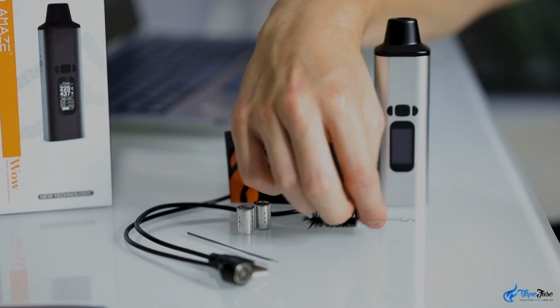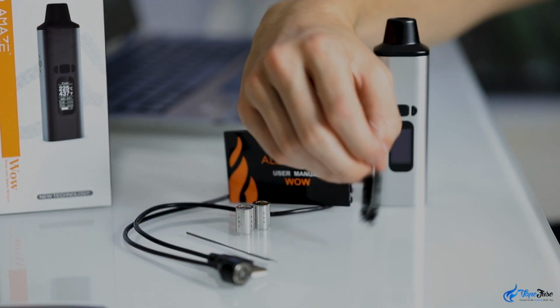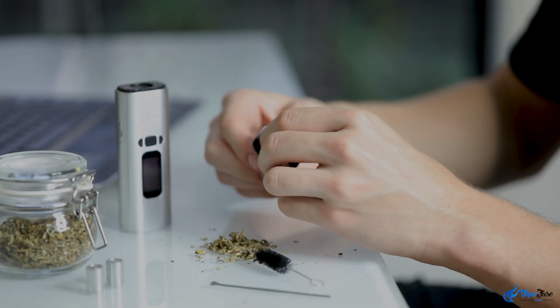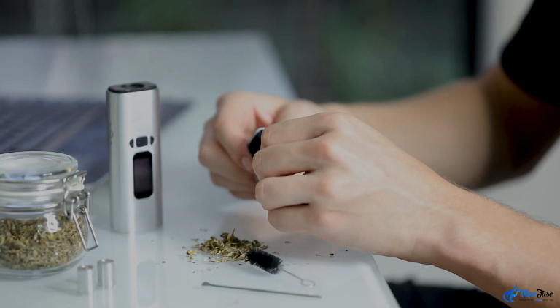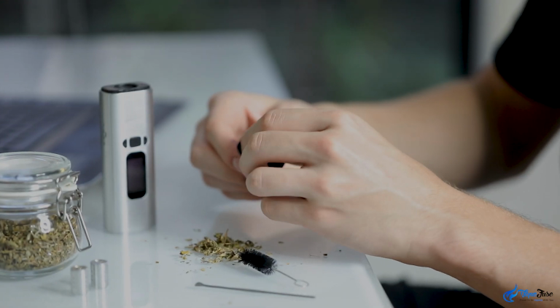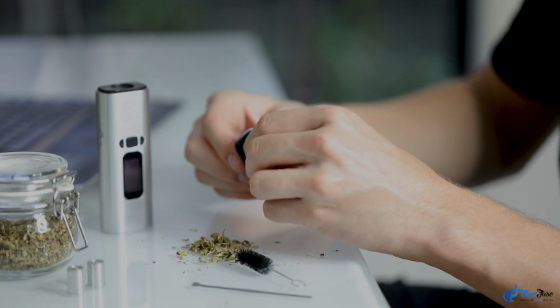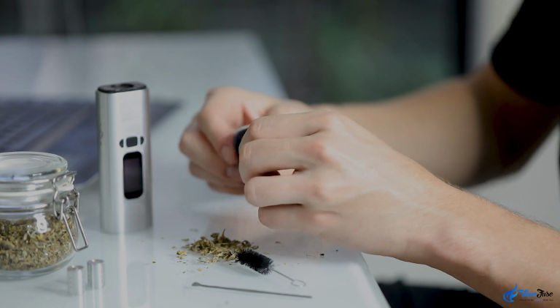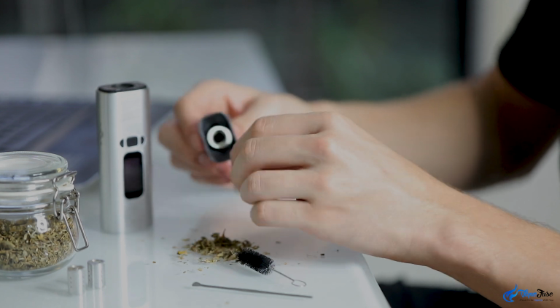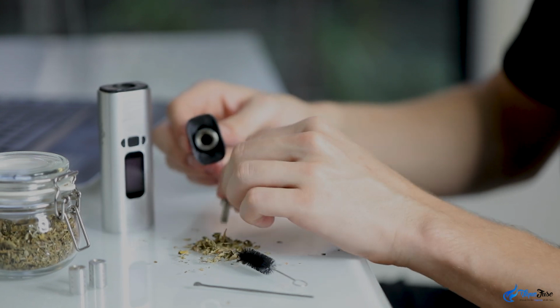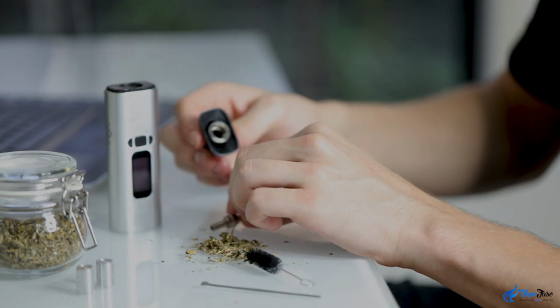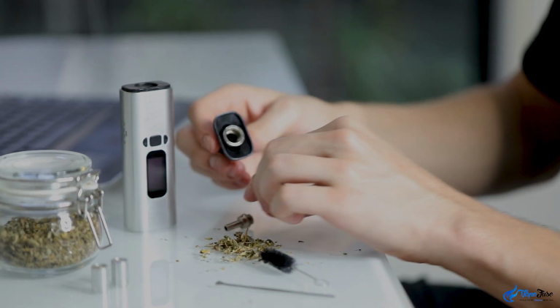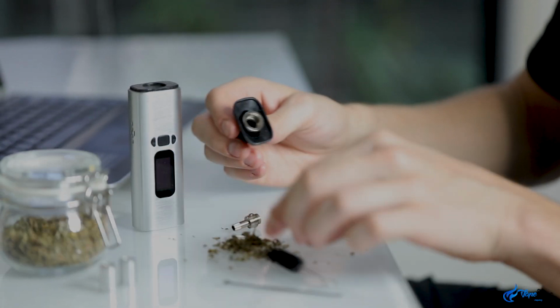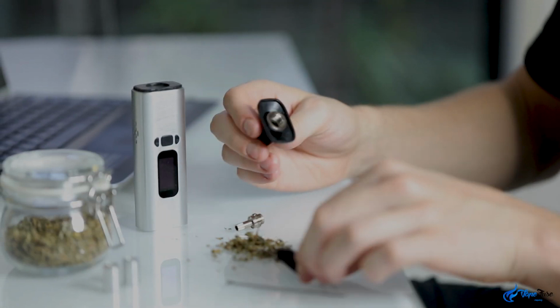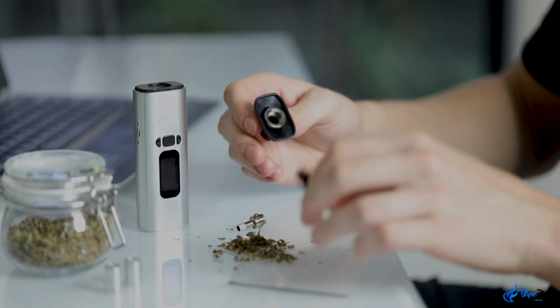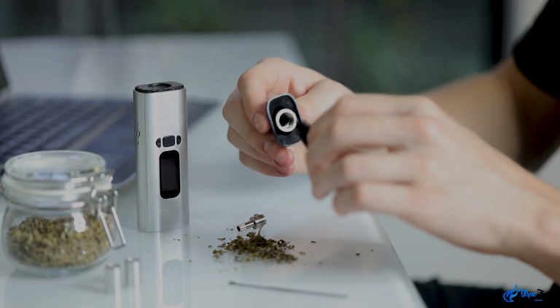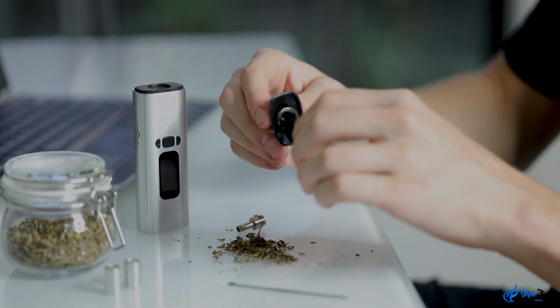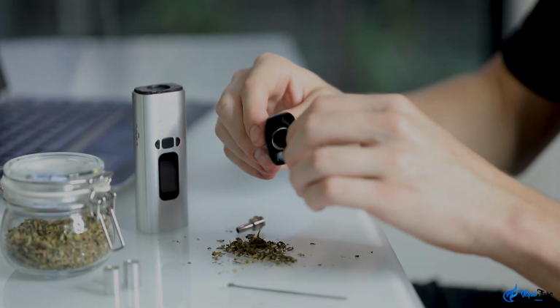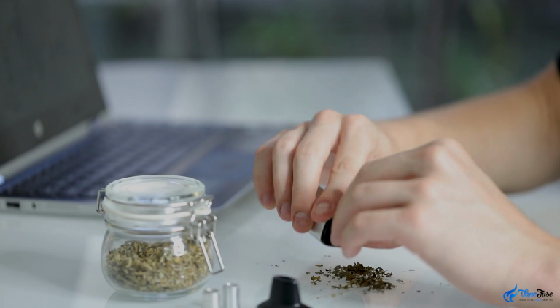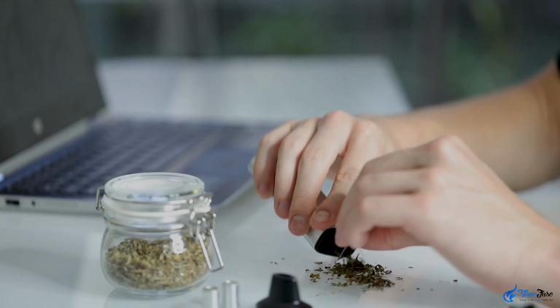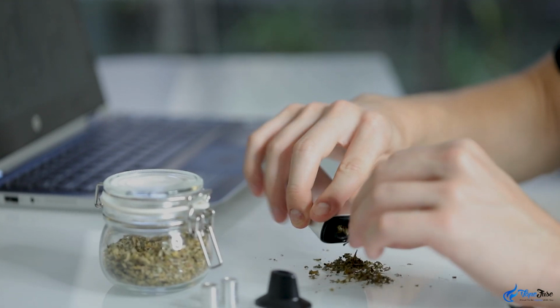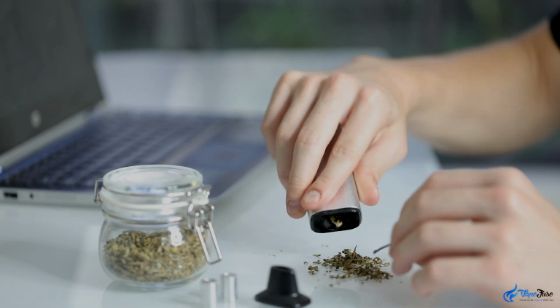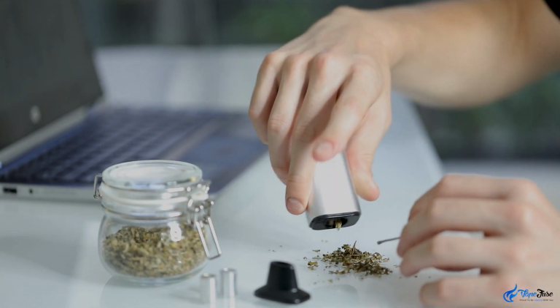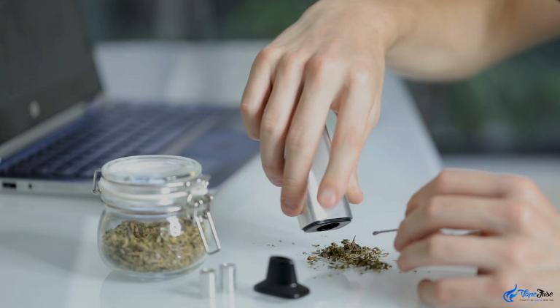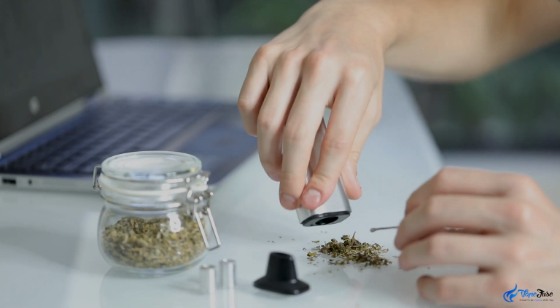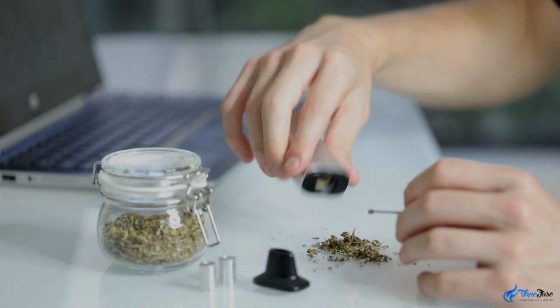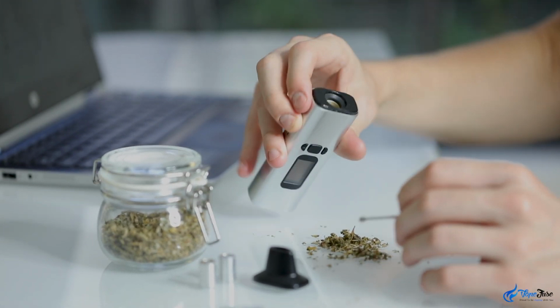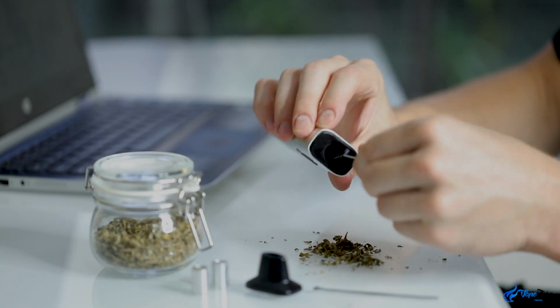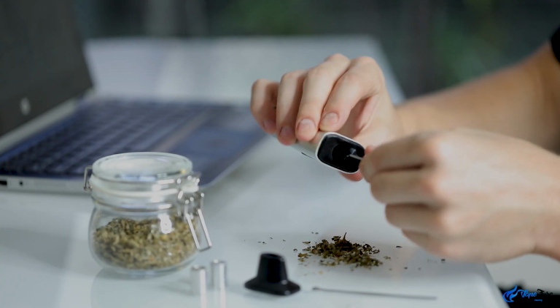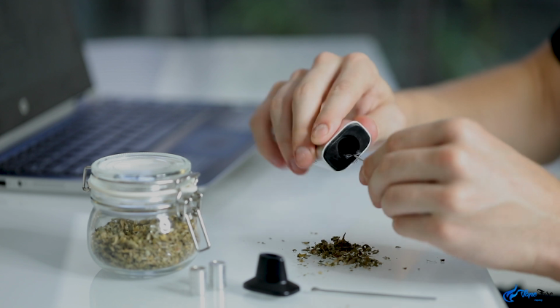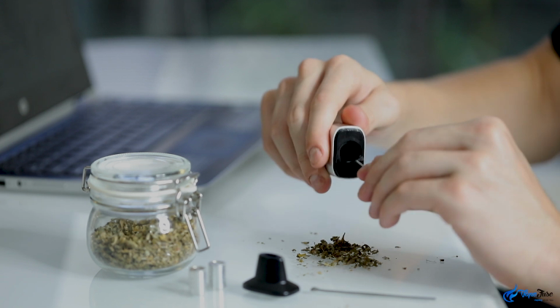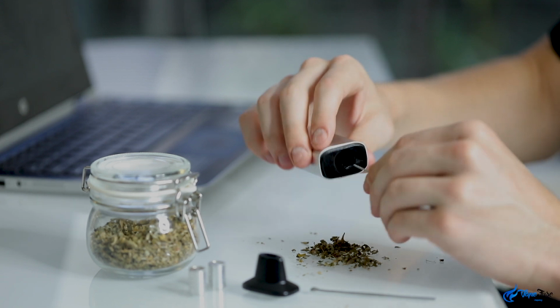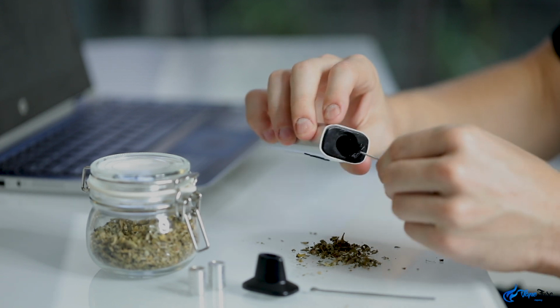Cleaning is easy with the mouthpiece coming apart in seconds. Simply empty the chamber with the packing tool and use the provided brush to clean out any excess herb.